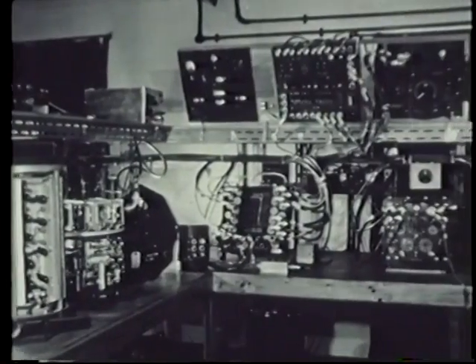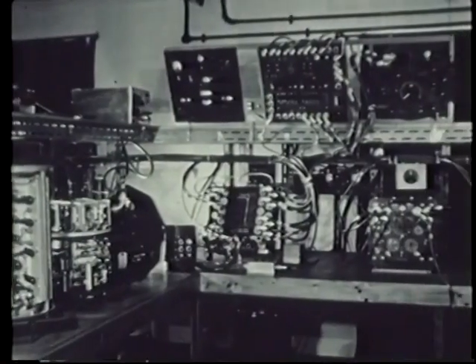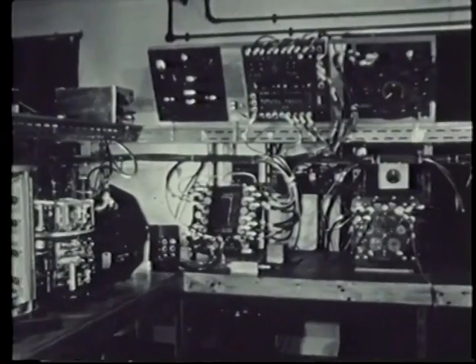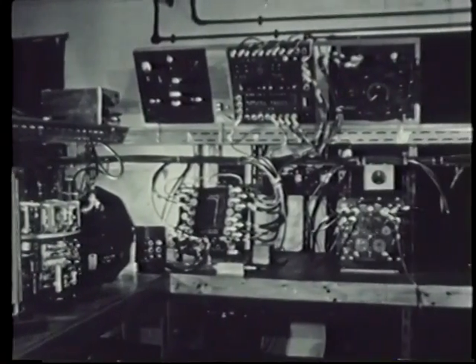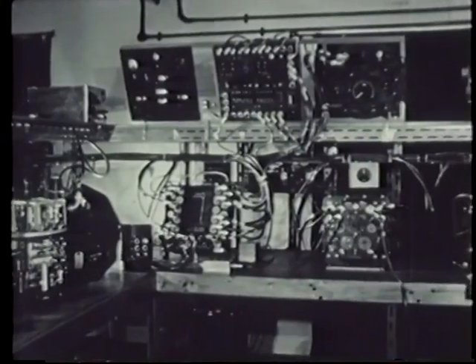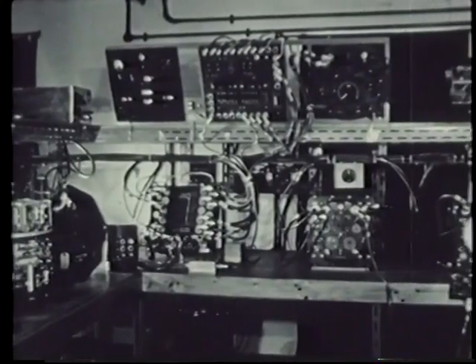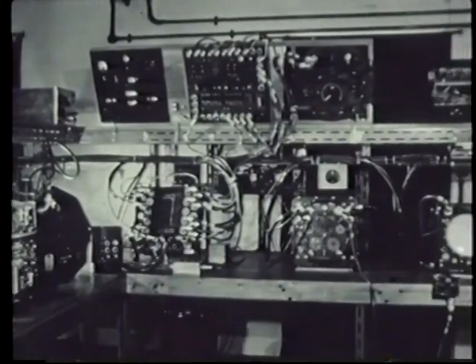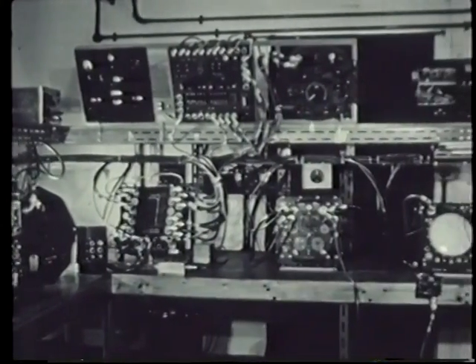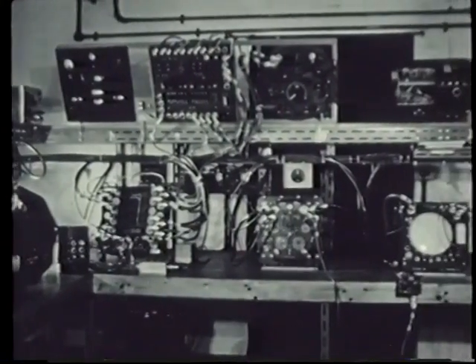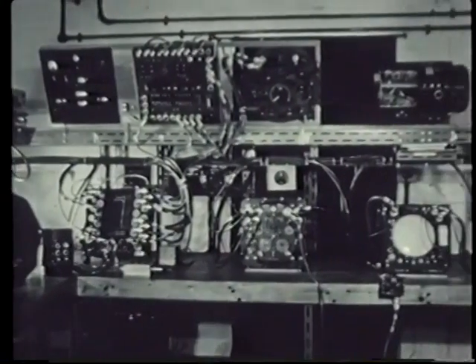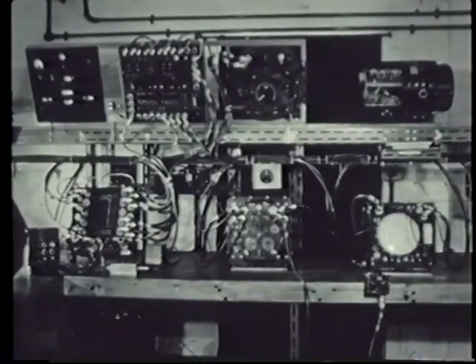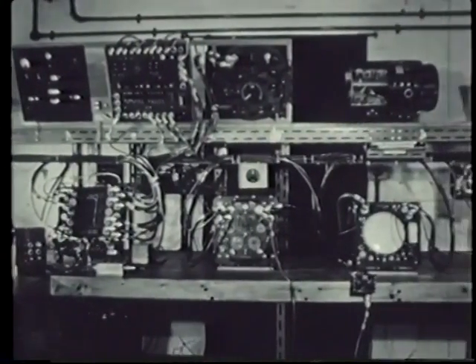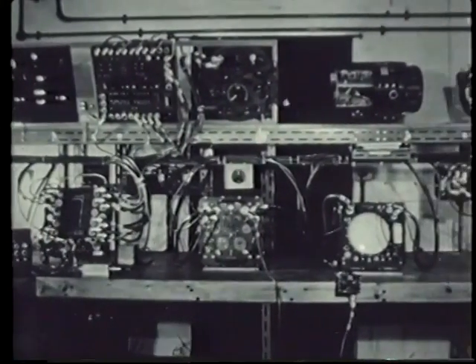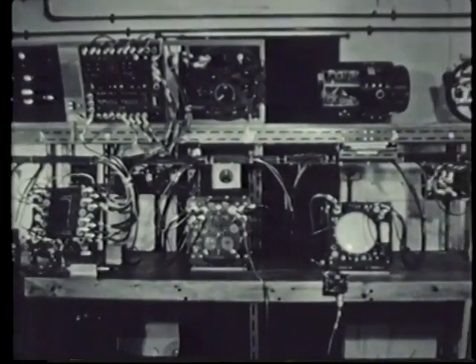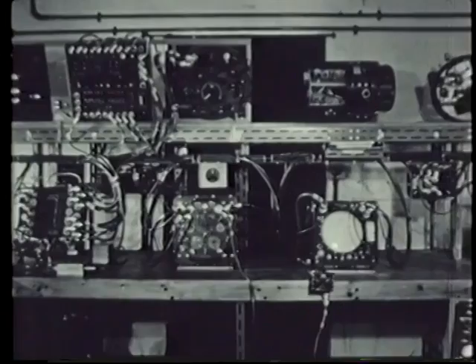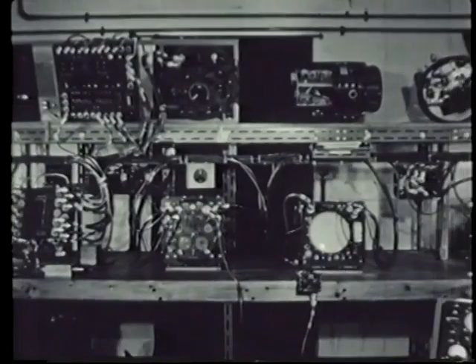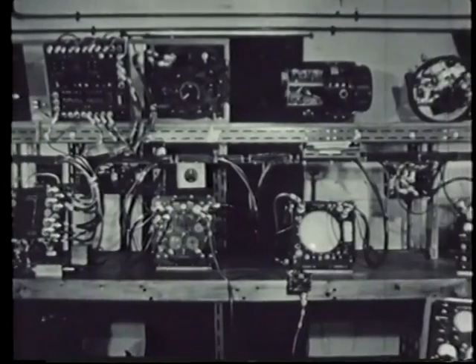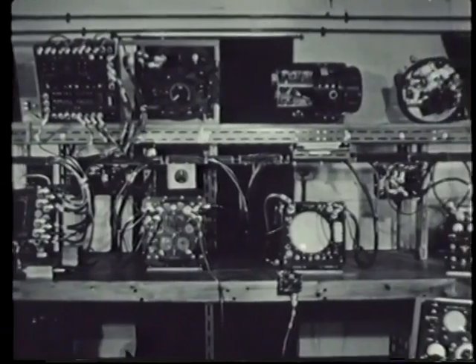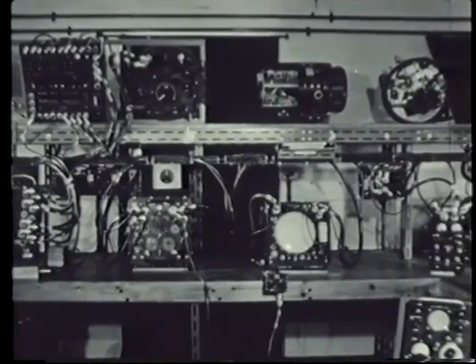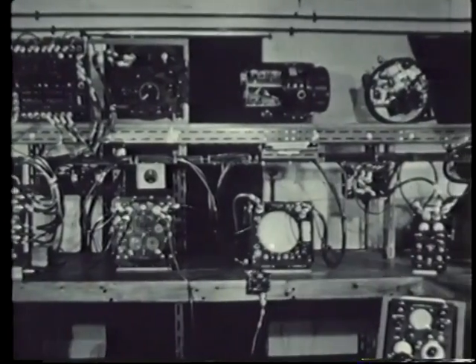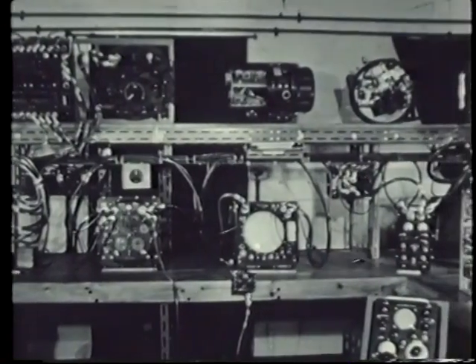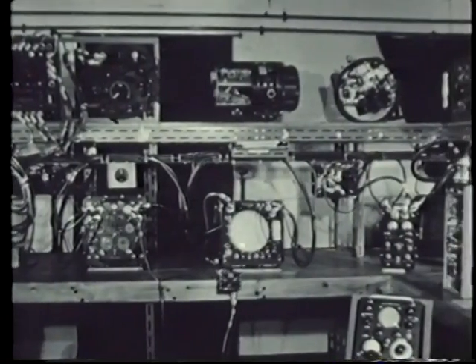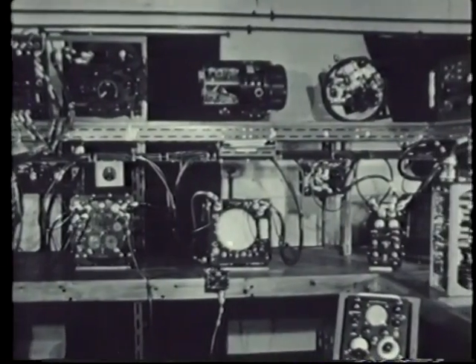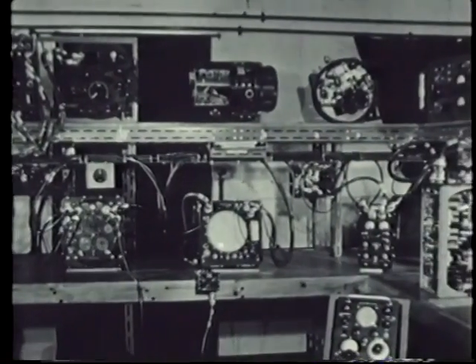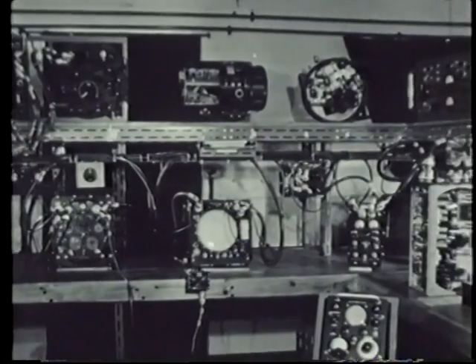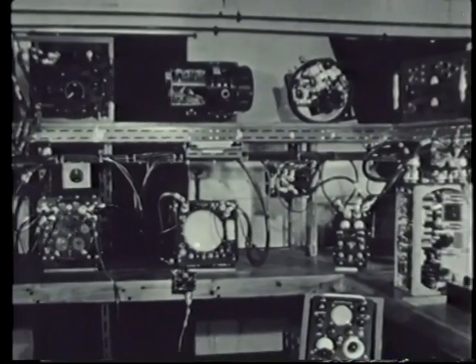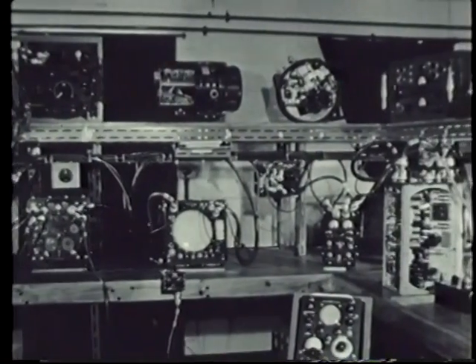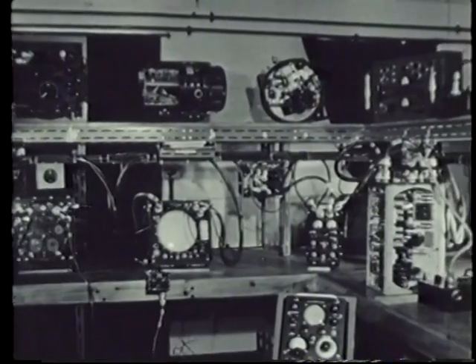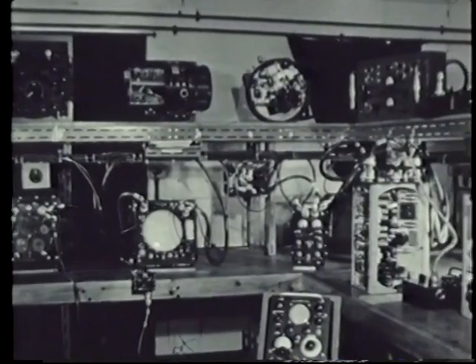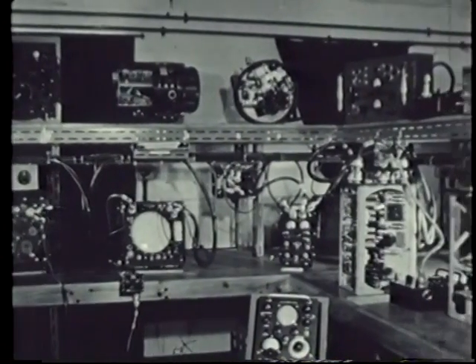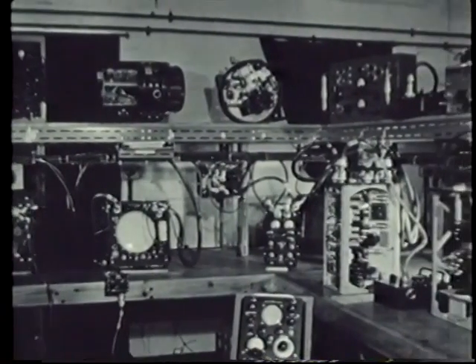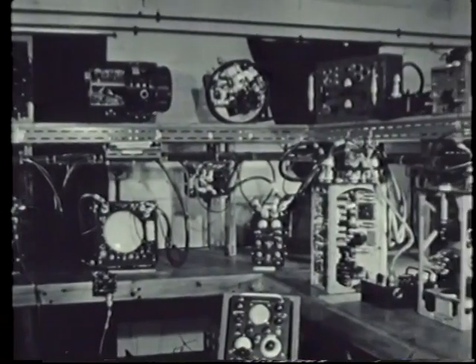This bench layout shows the complex nature of the equipment. NBS will be fitted in the Valiant, Vulcan, and Victor.